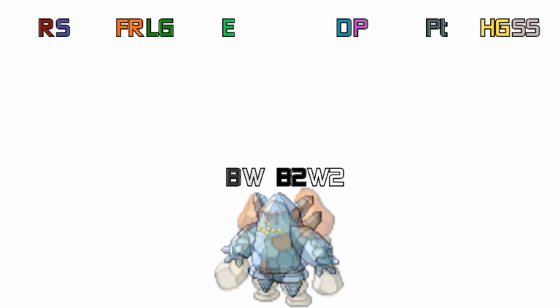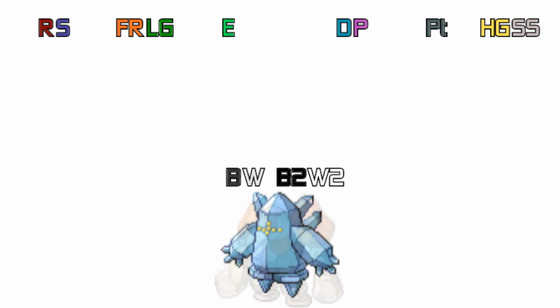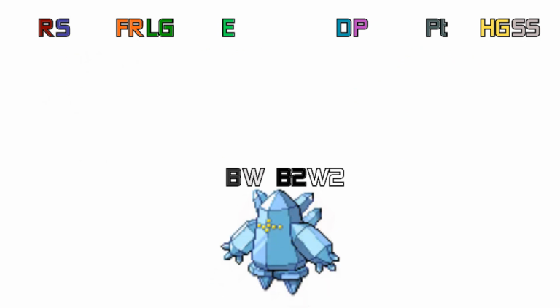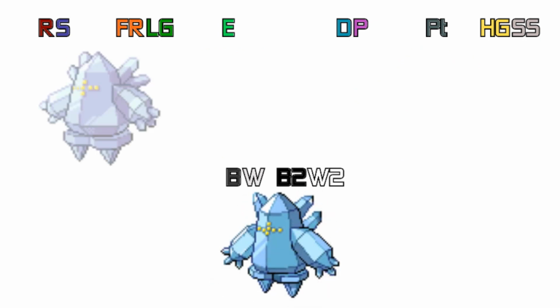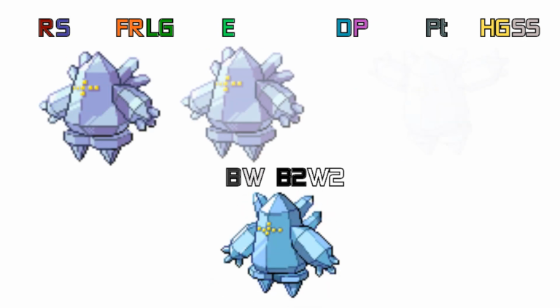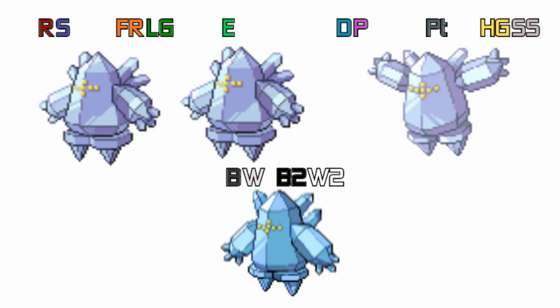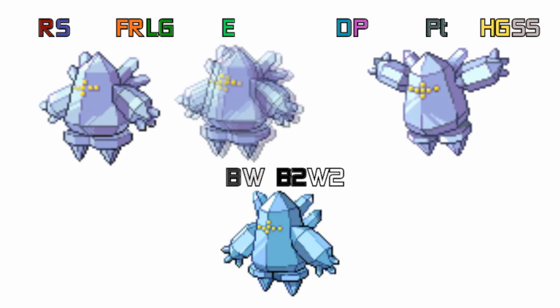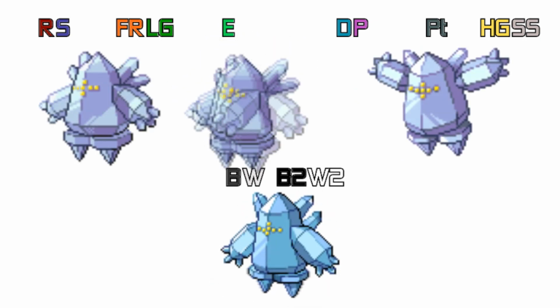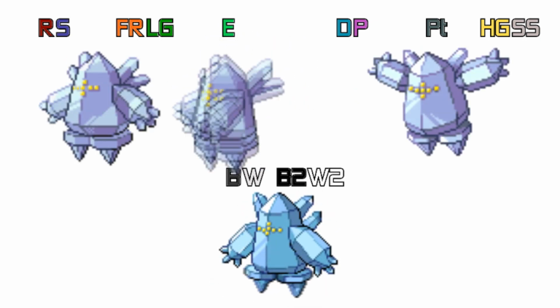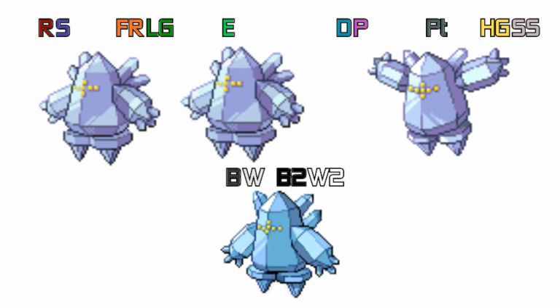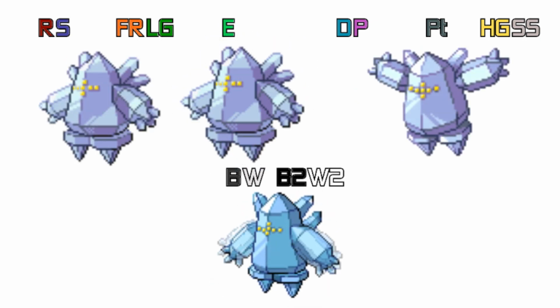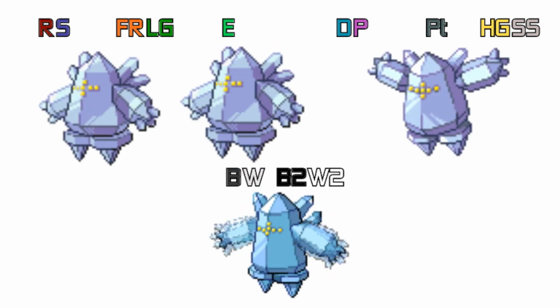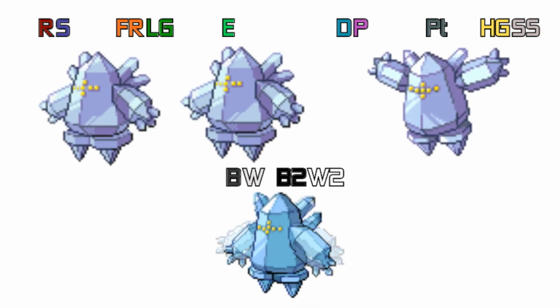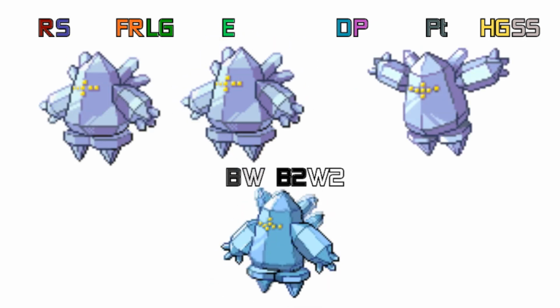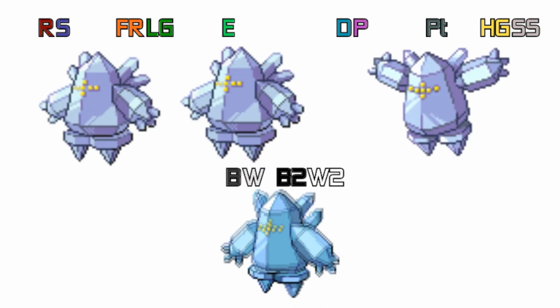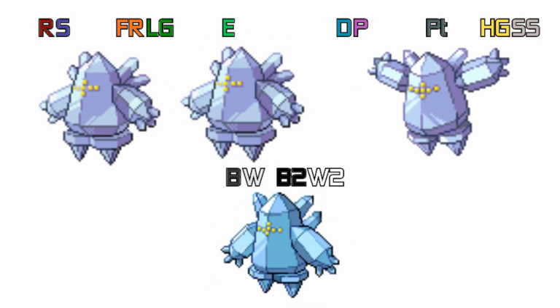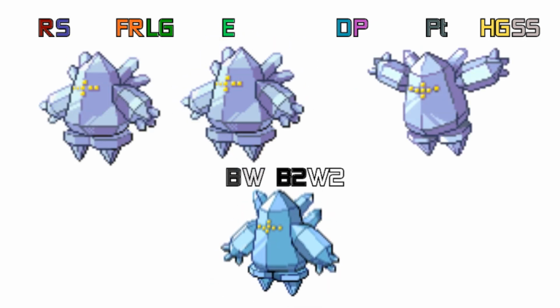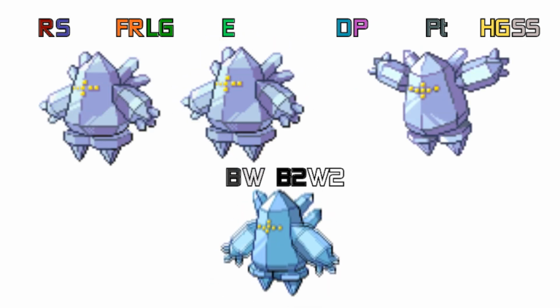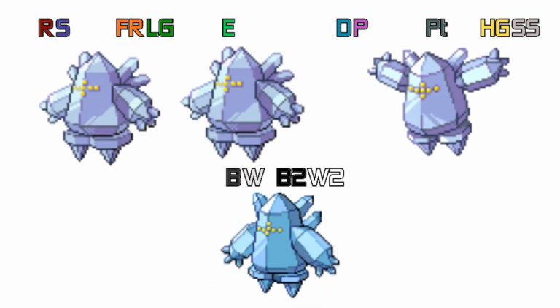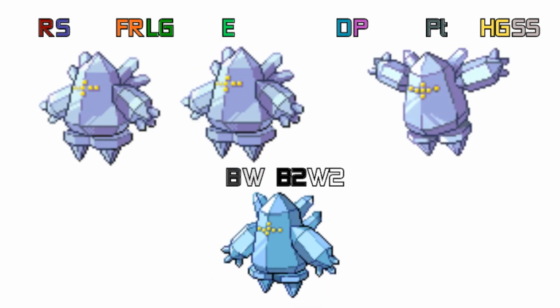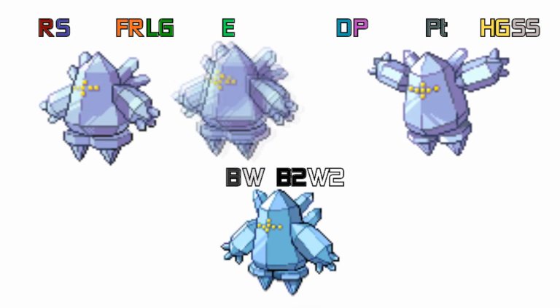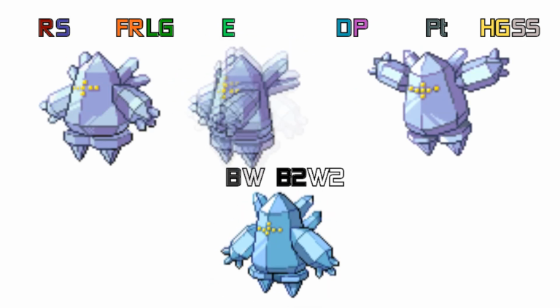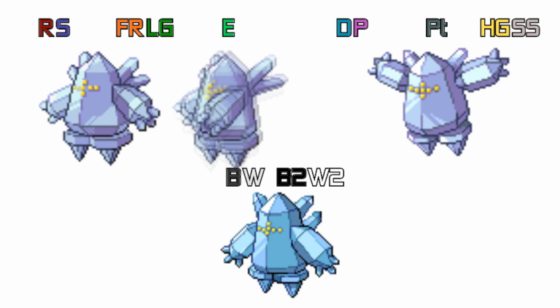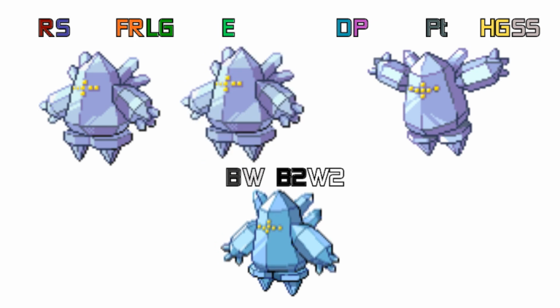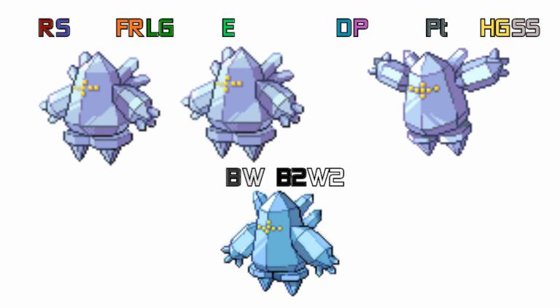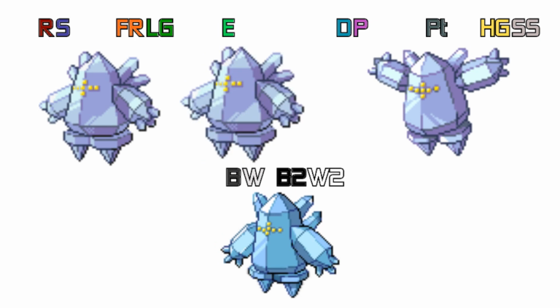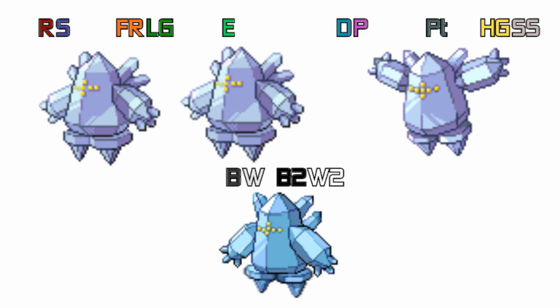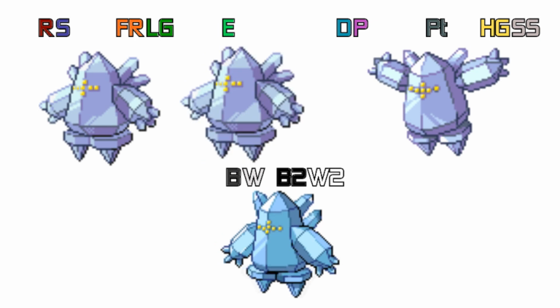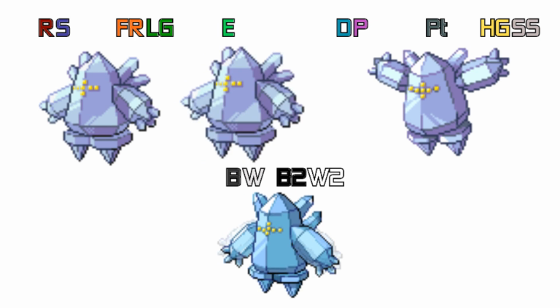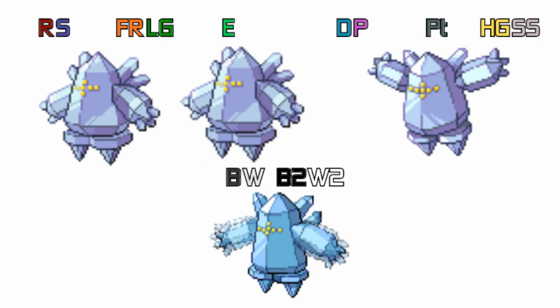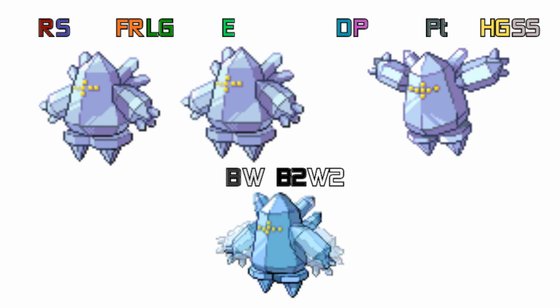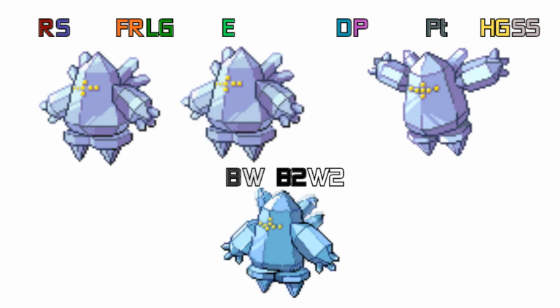Looking at Regice now — in Generation 3 it's standing there, in Generation 4 it's kind of flying, and then in Generation 5 it's standing there again.